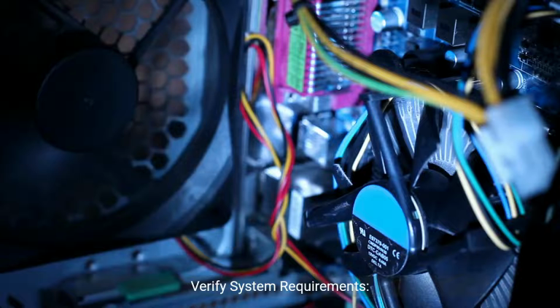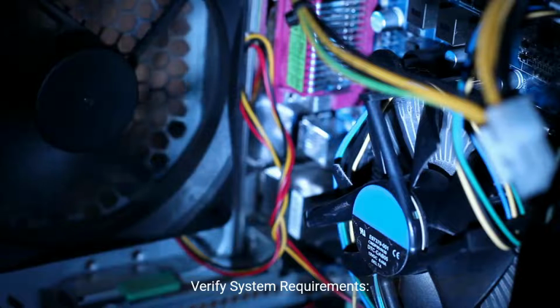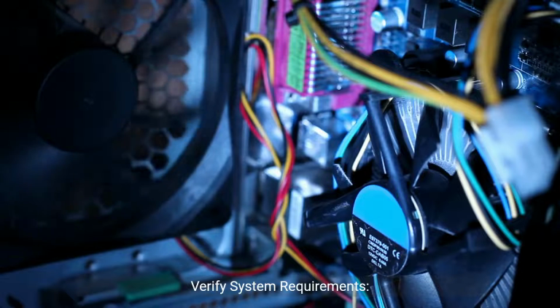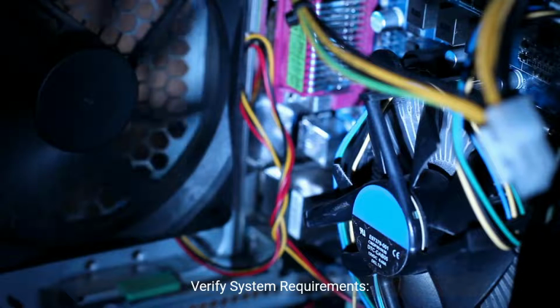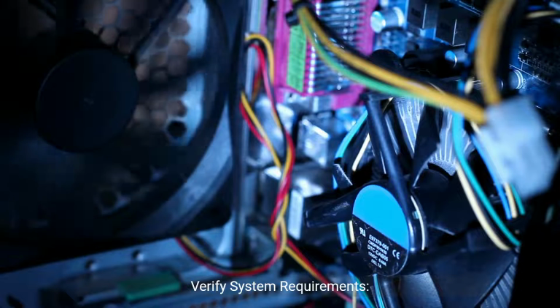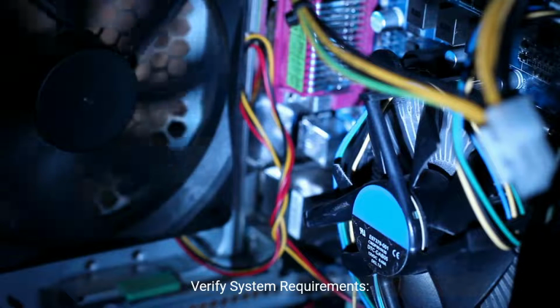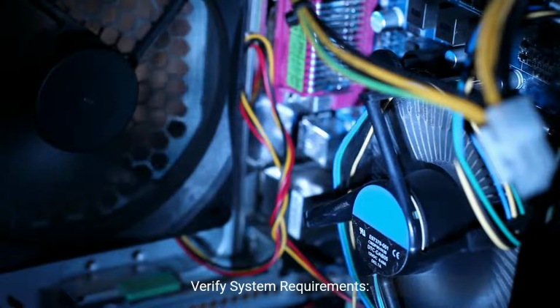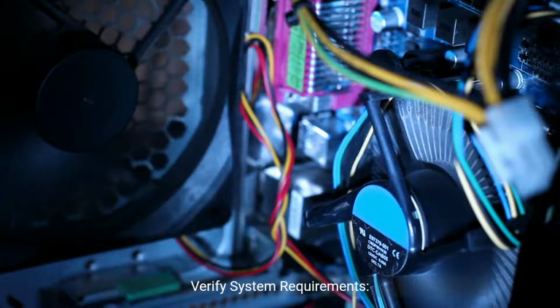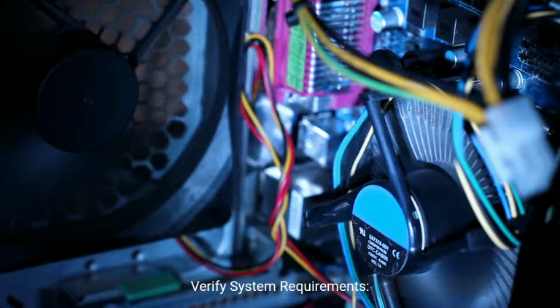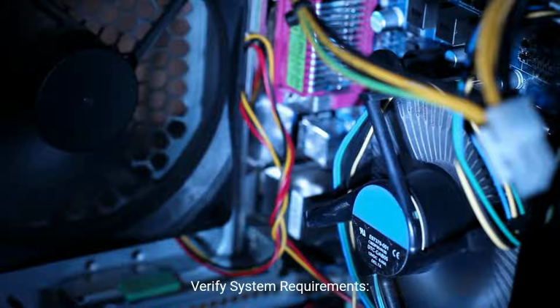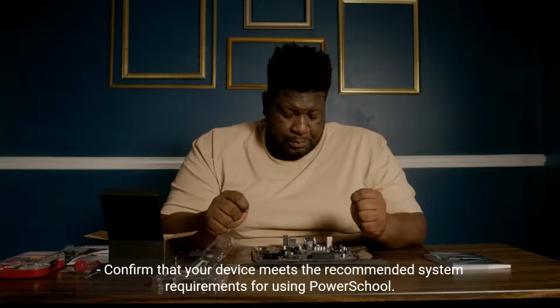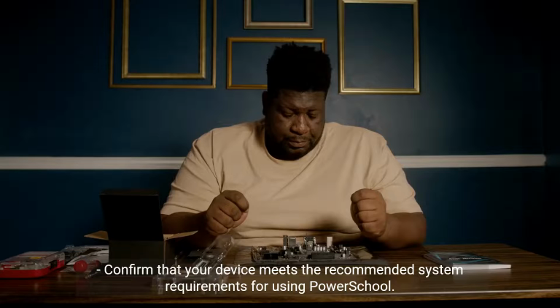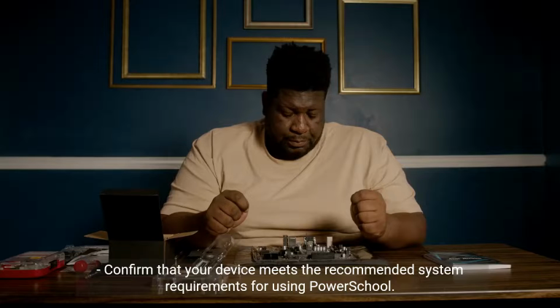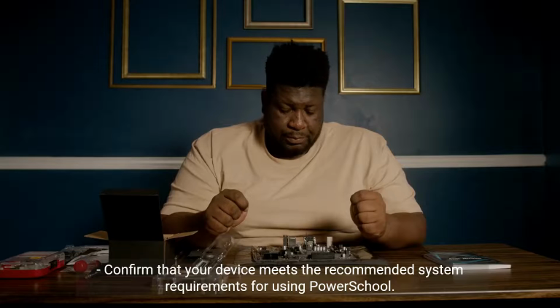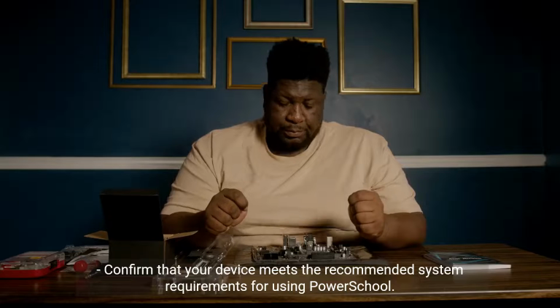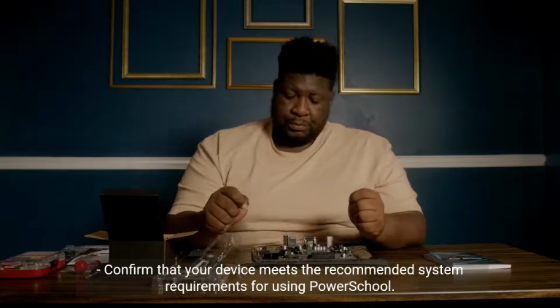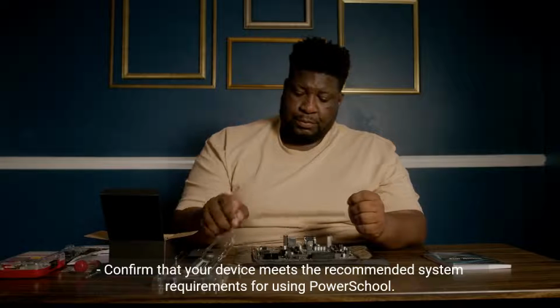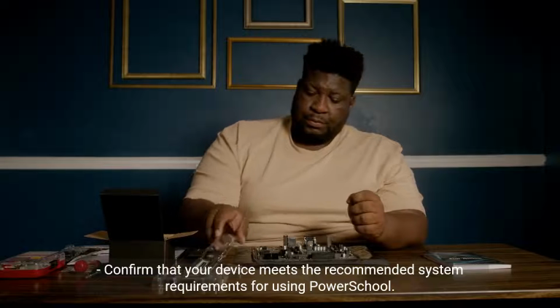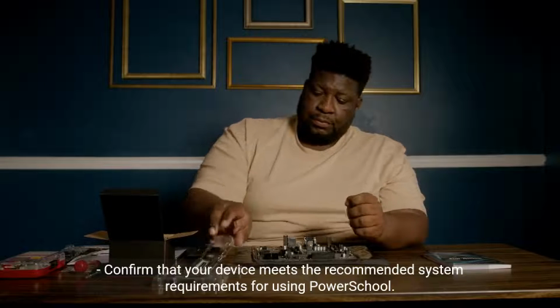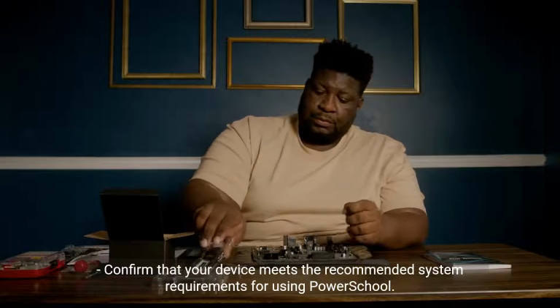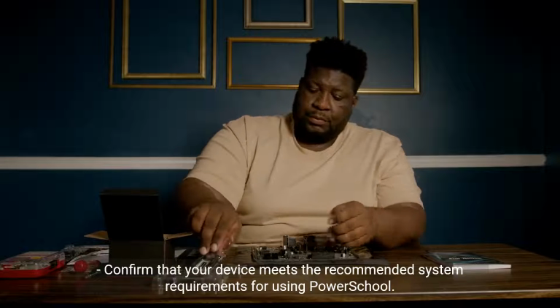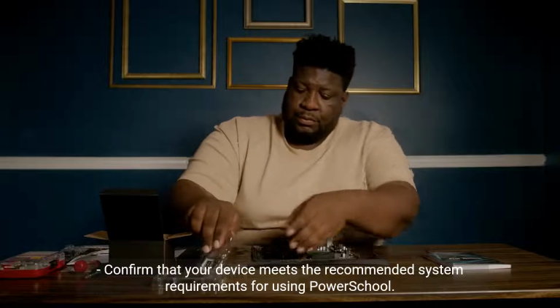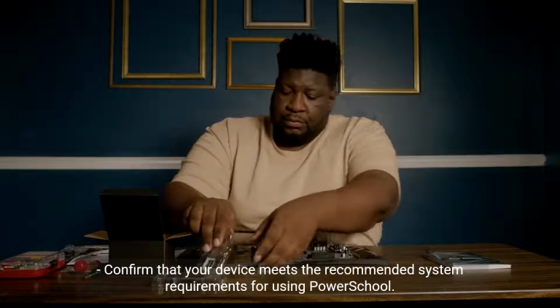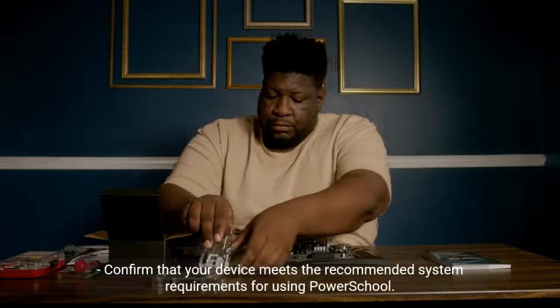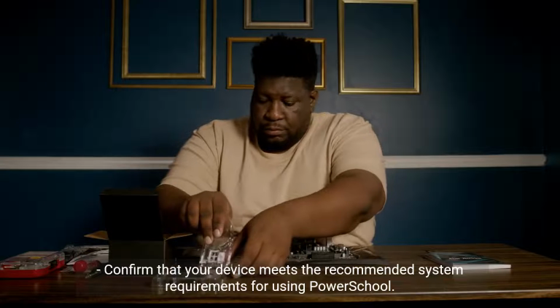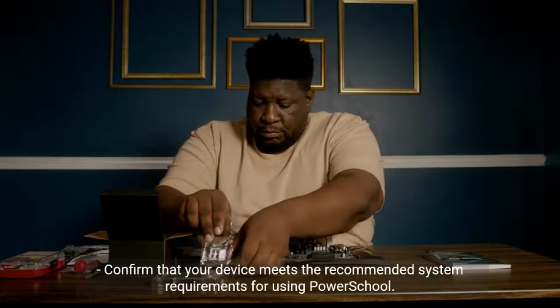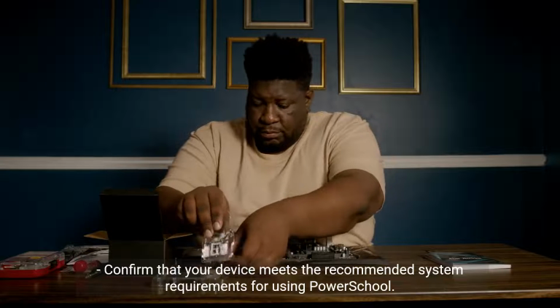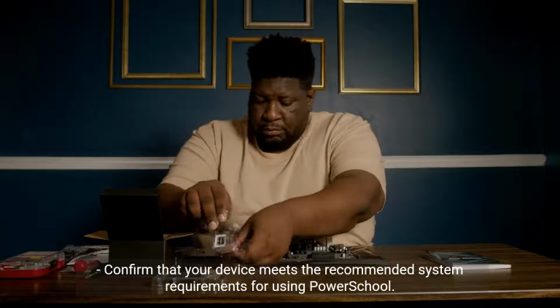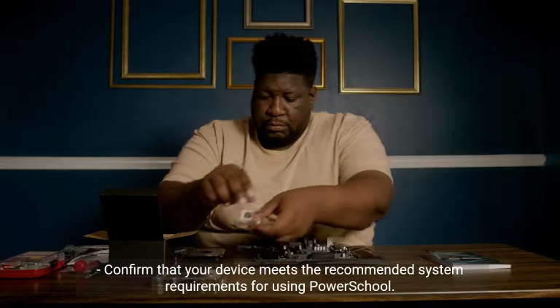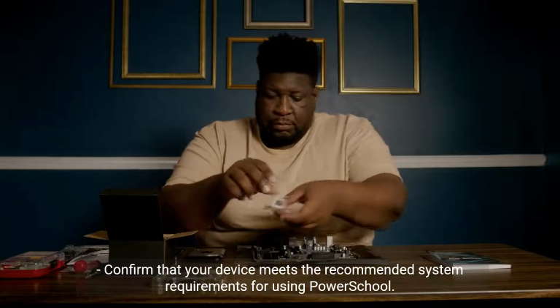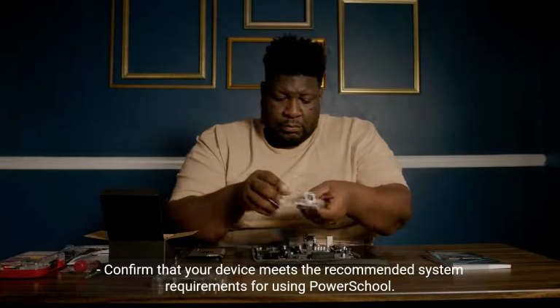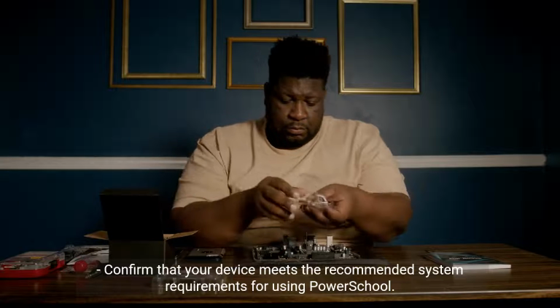Verify system requirements. Confirm that your device meets the recommended system requirements for using PowerSchool.